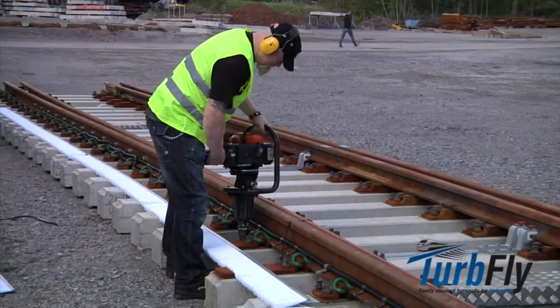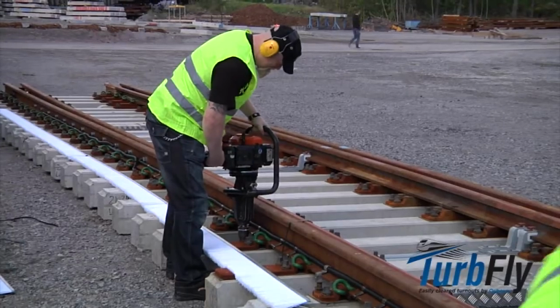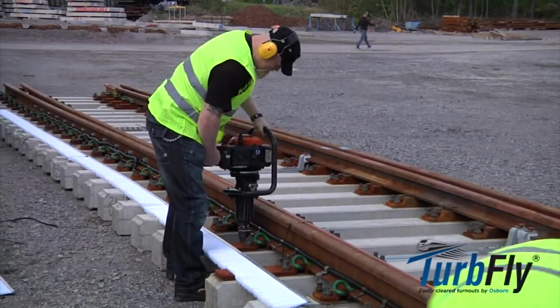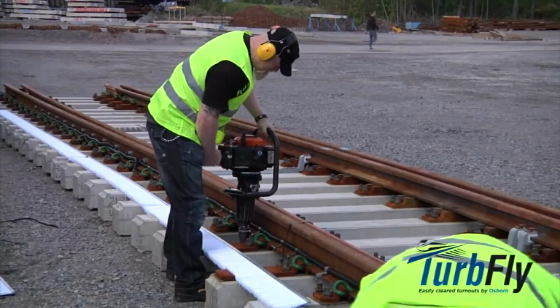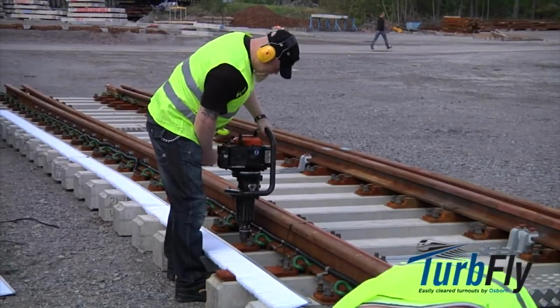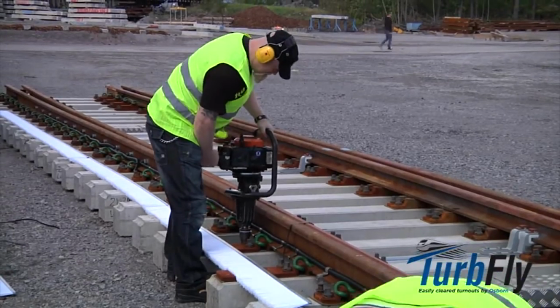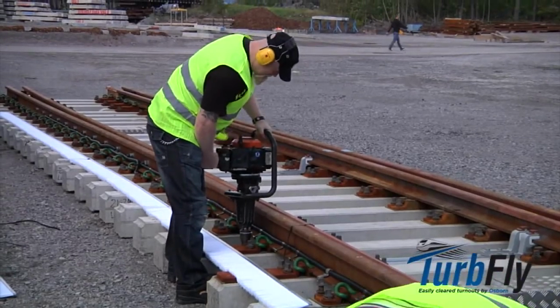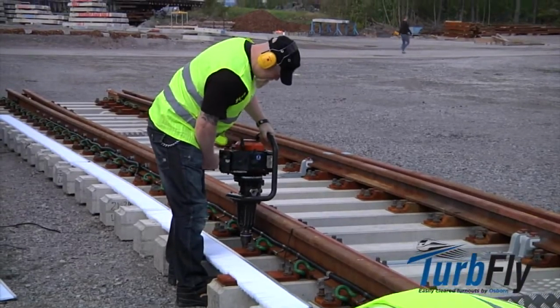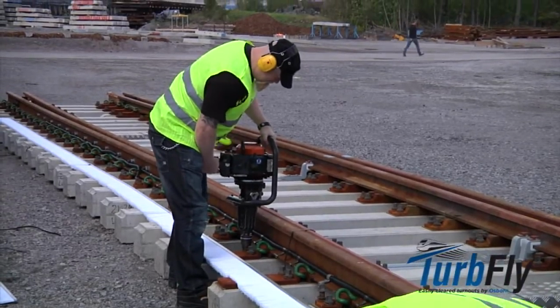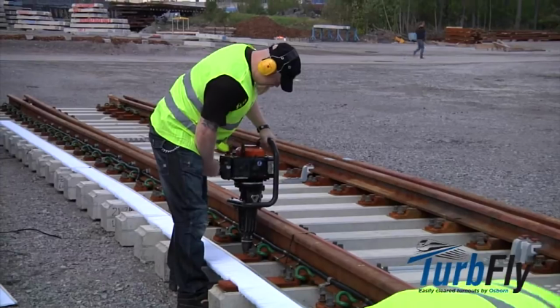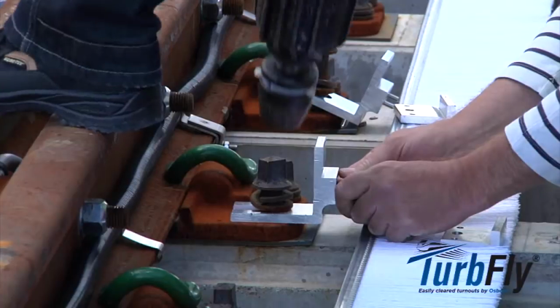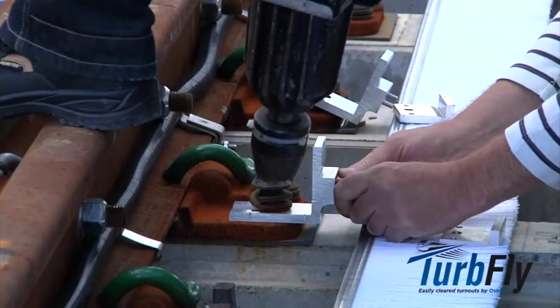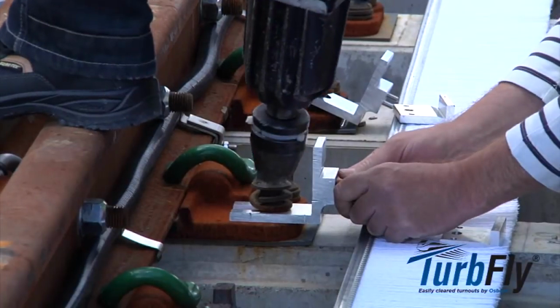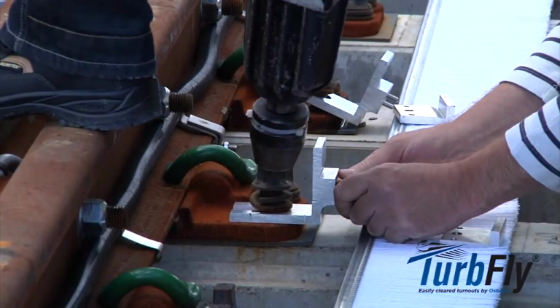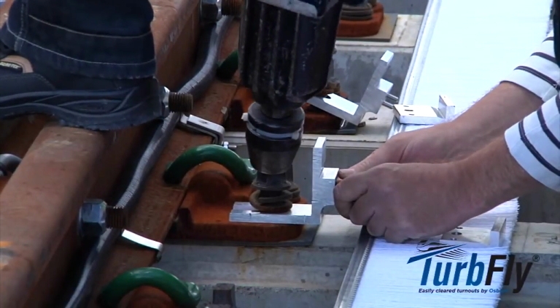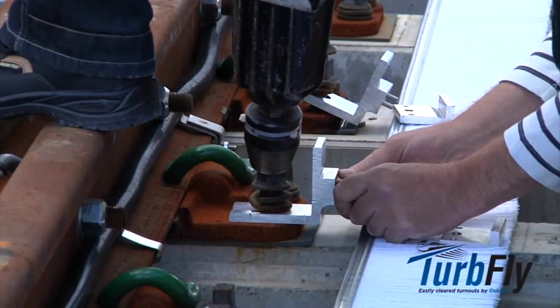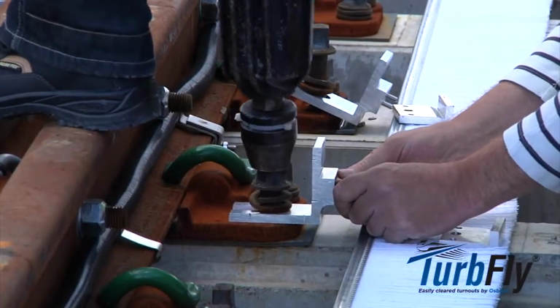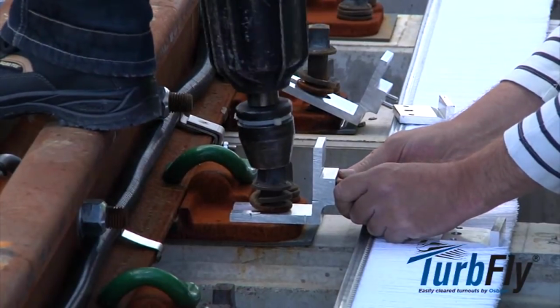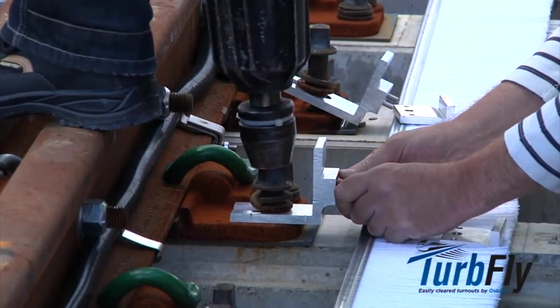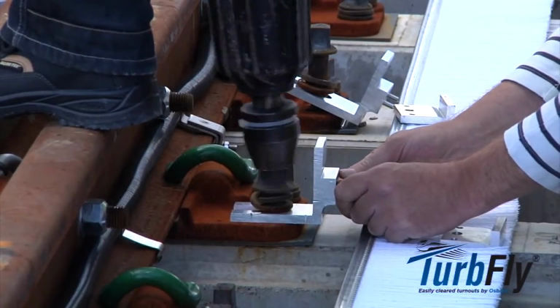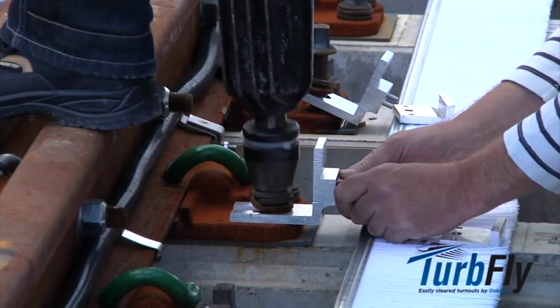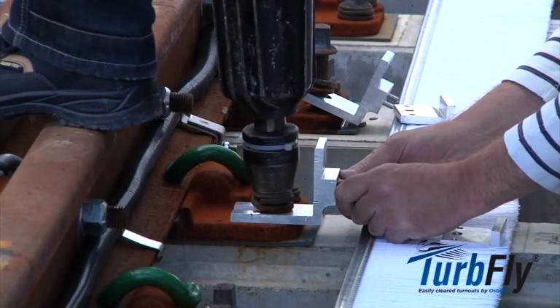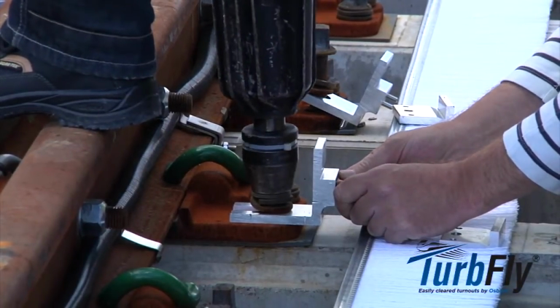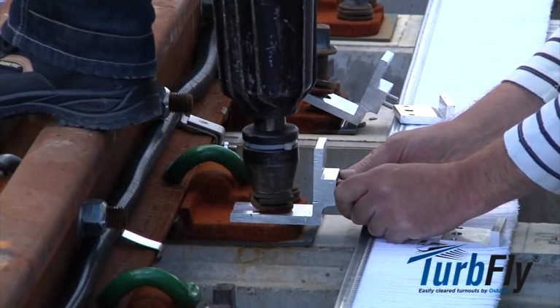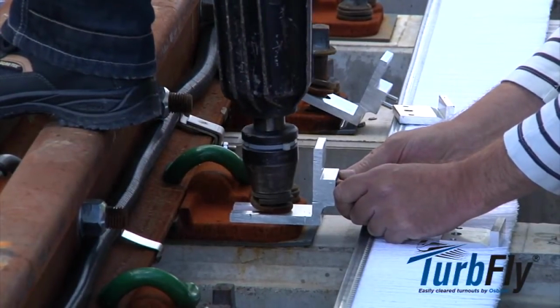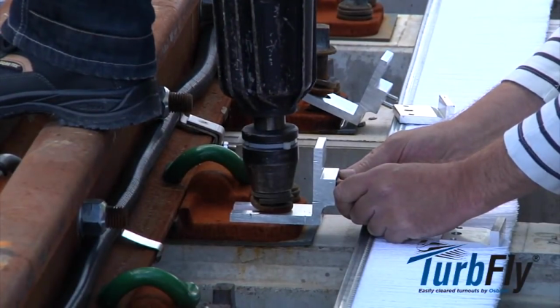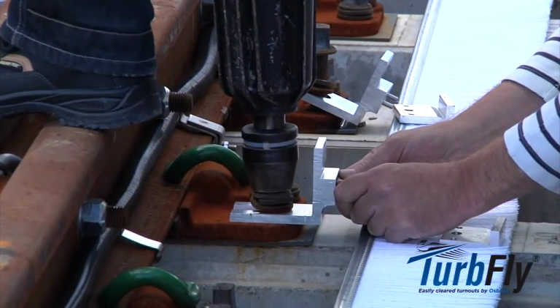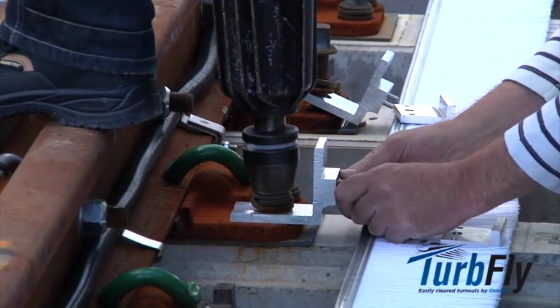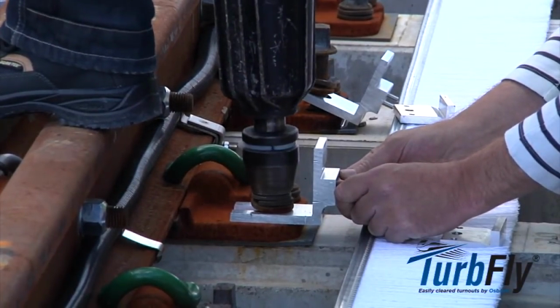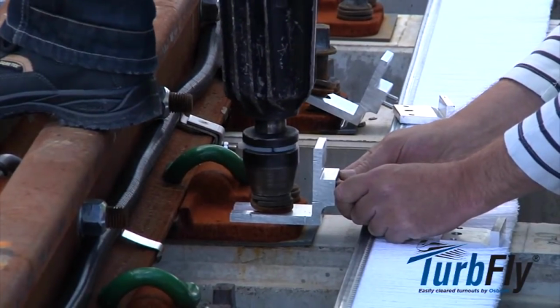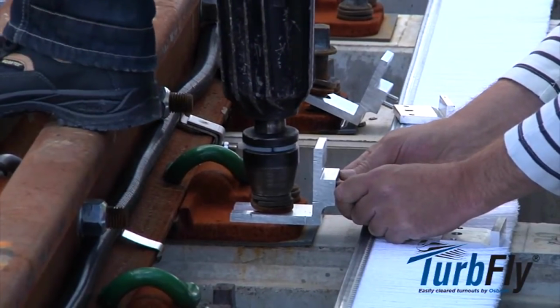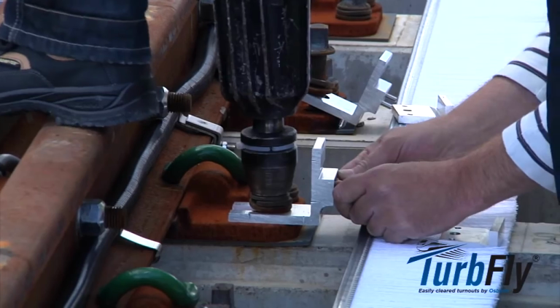Each brush section shall be fixed with three fasteners: one in each tie closest to the end of the section, and one in the middle.